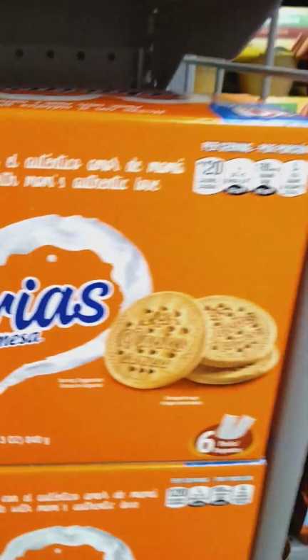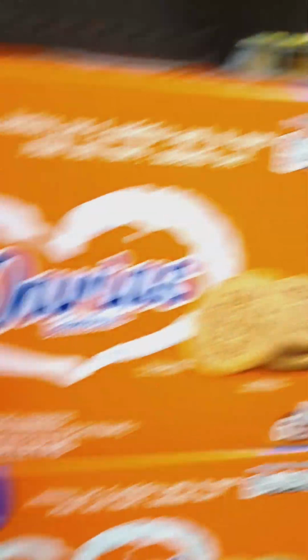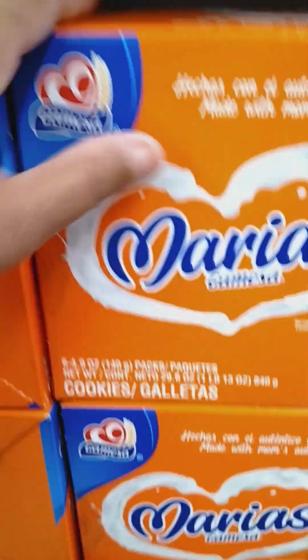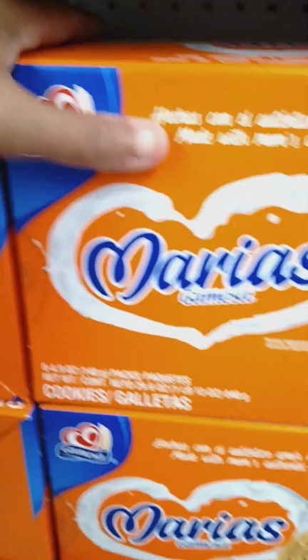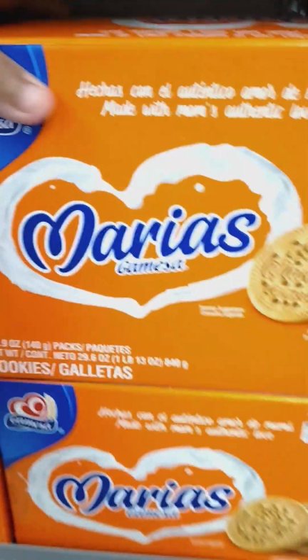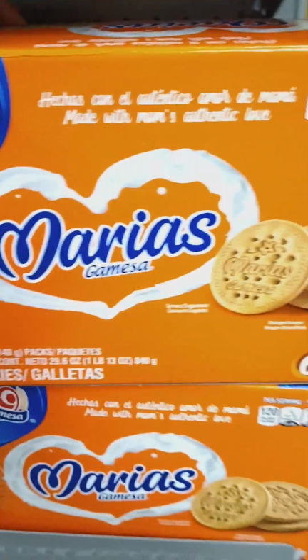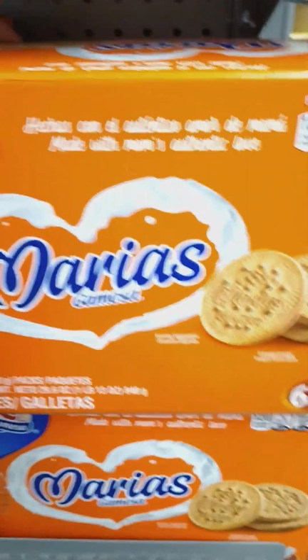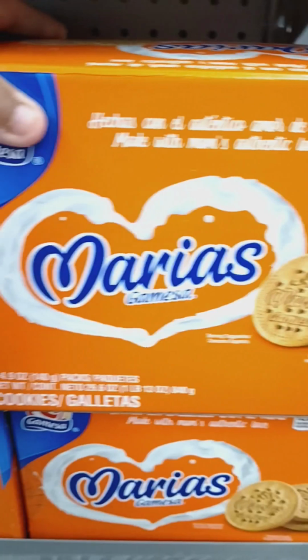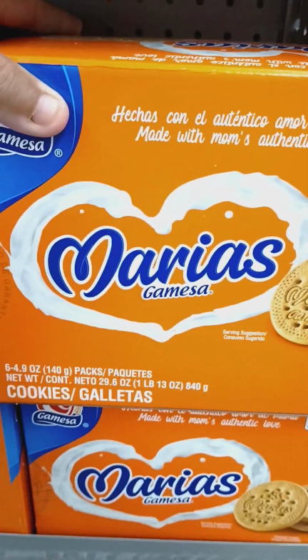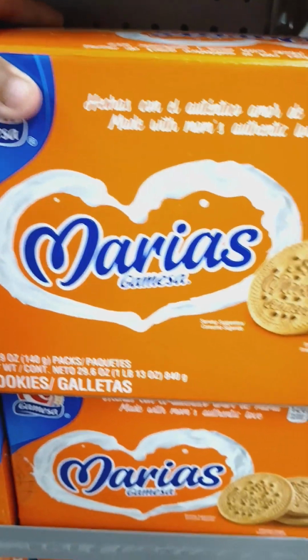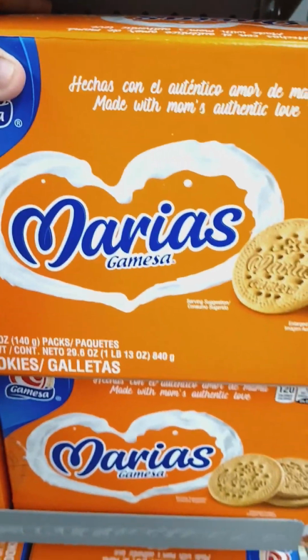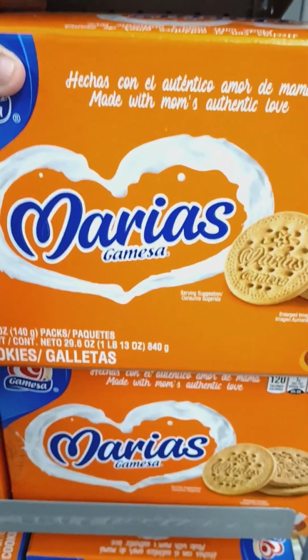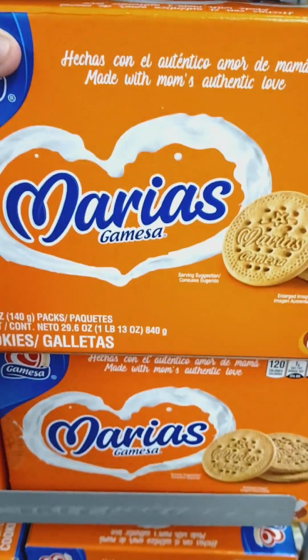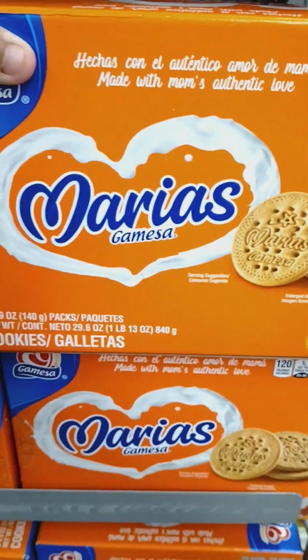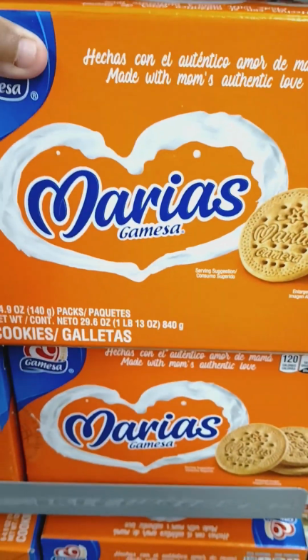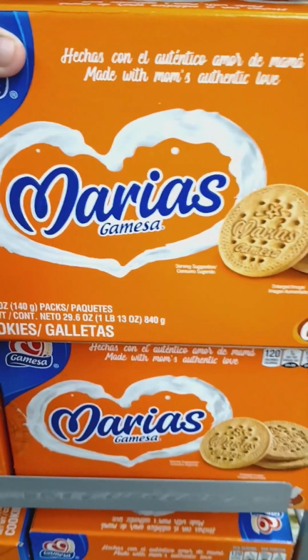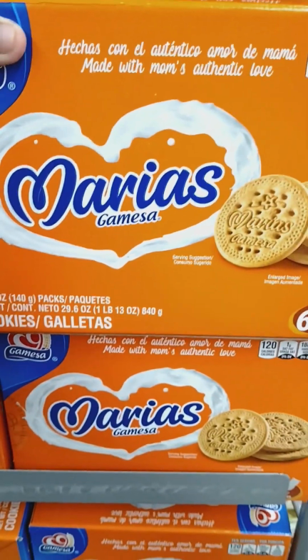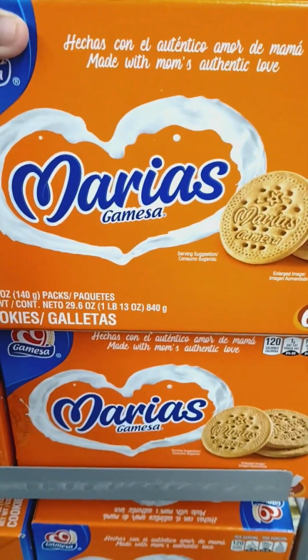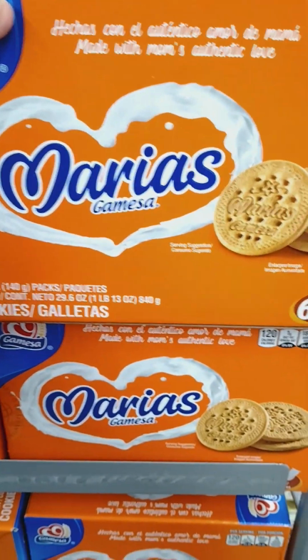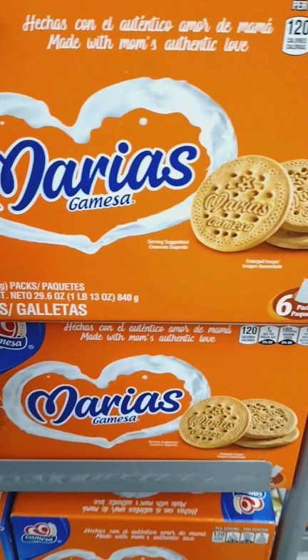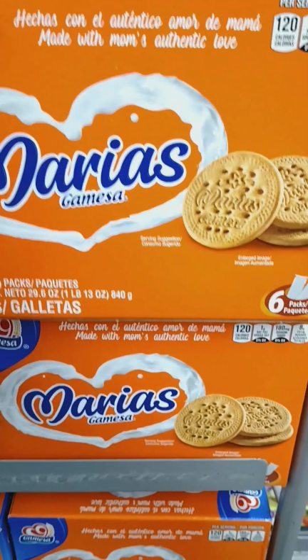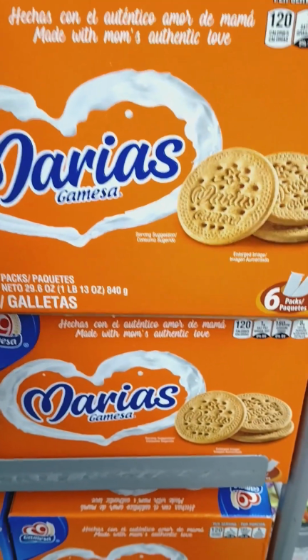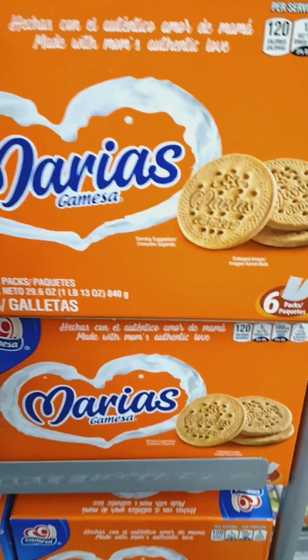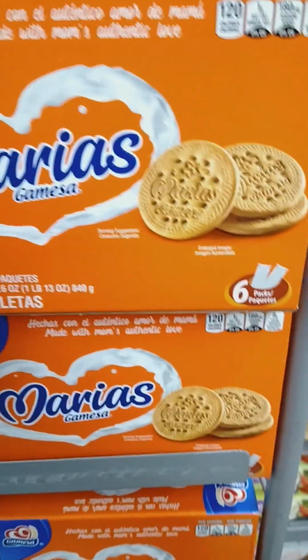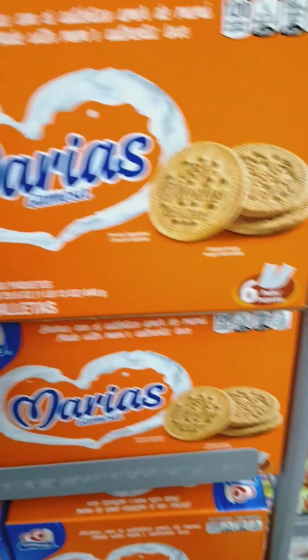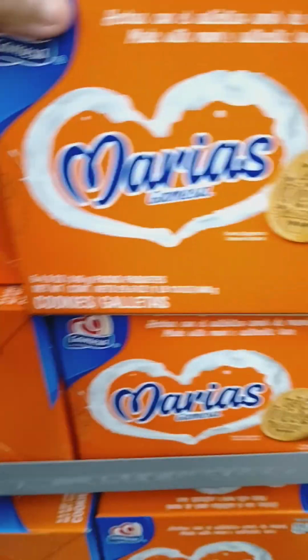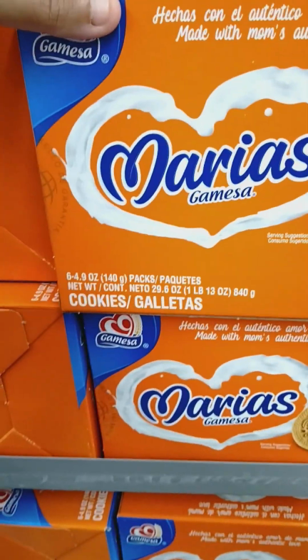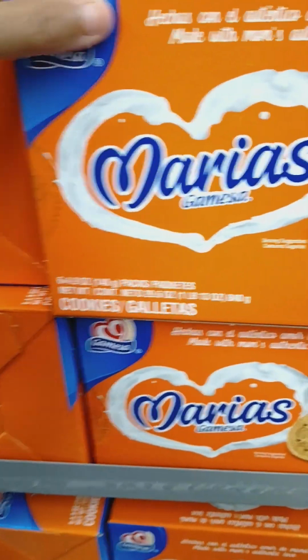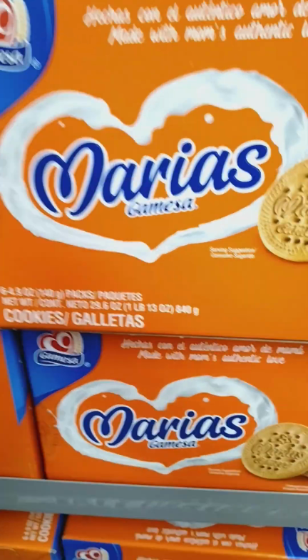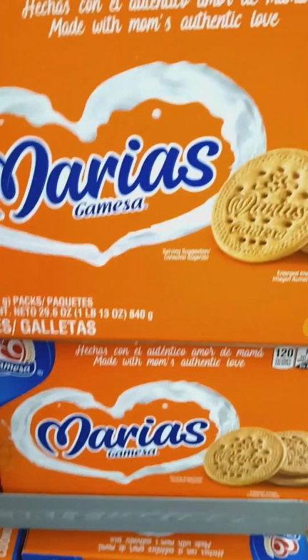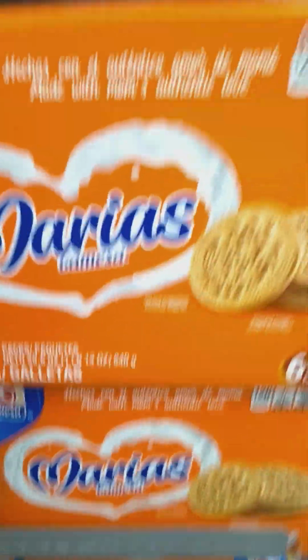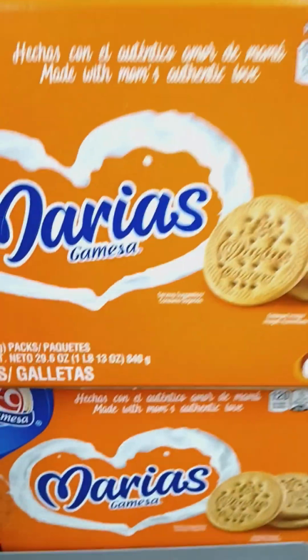Hey guys, I found some cookies named Maria's. I got Maria's — it's in Spanish.